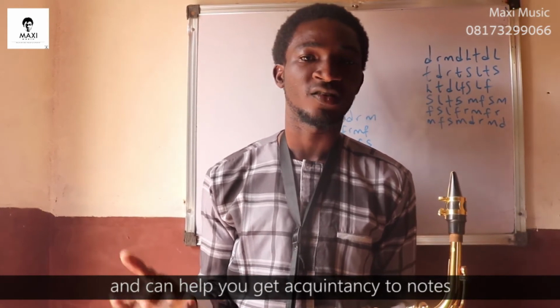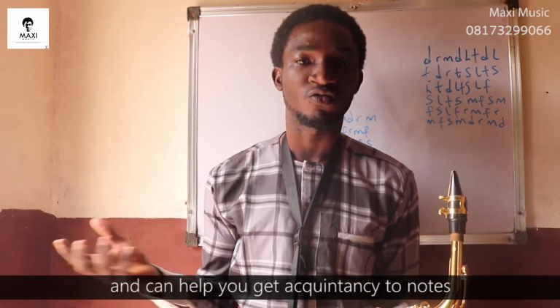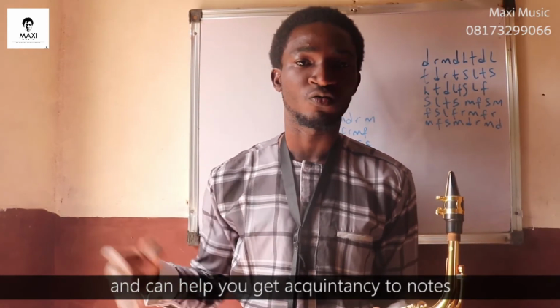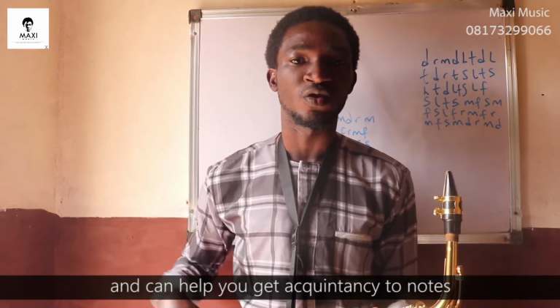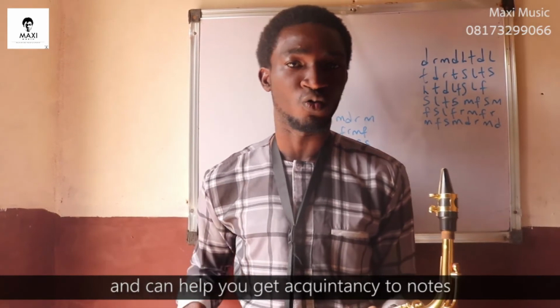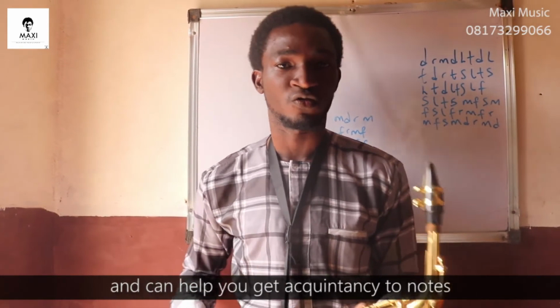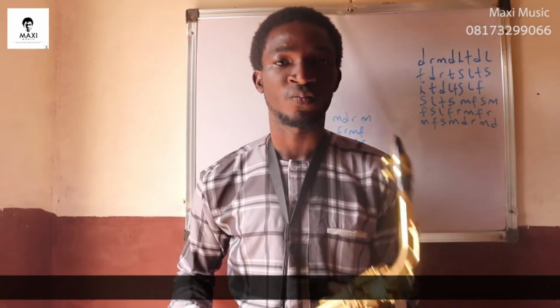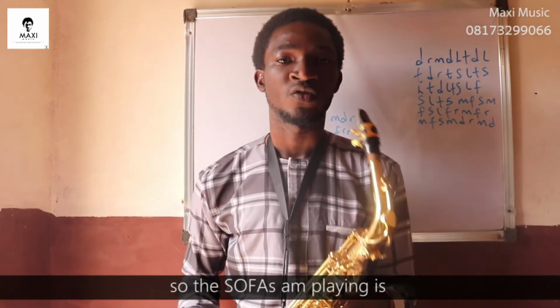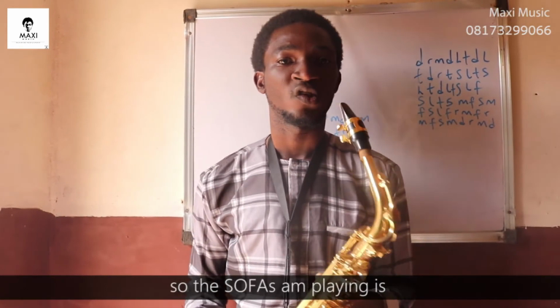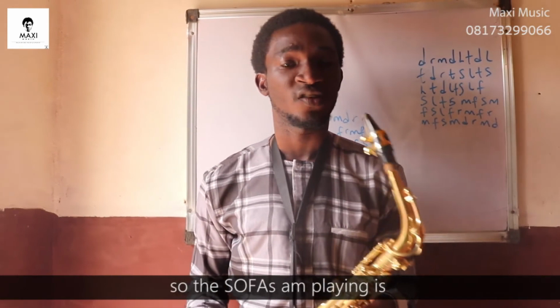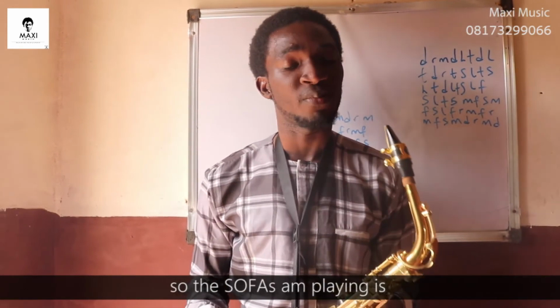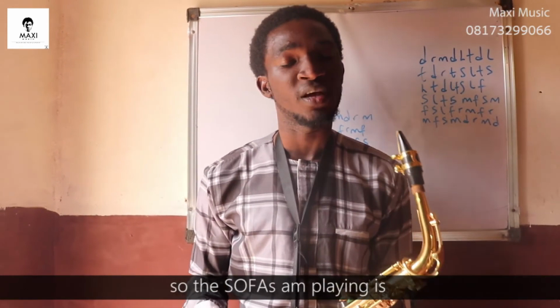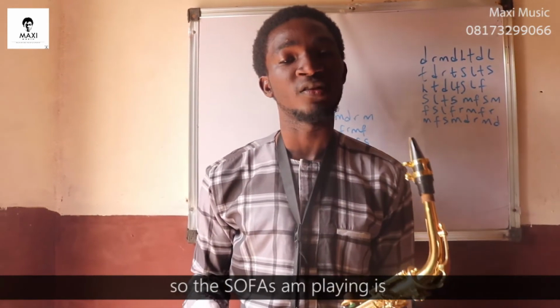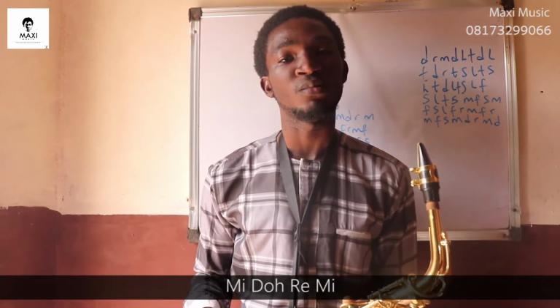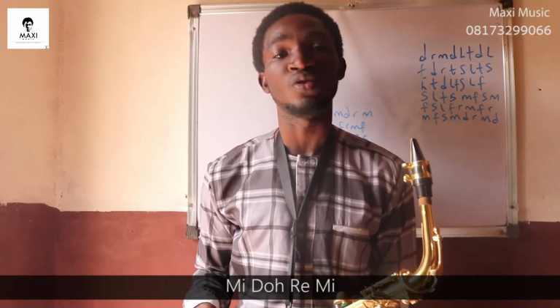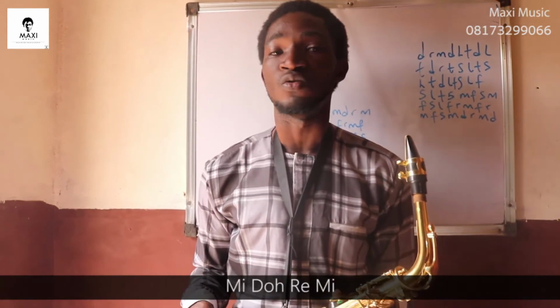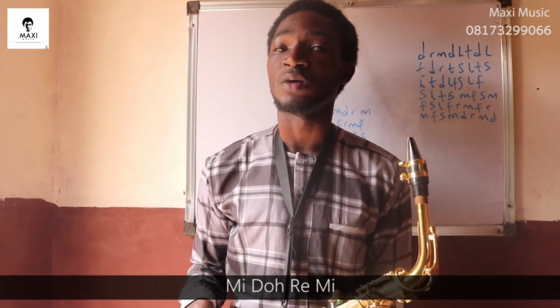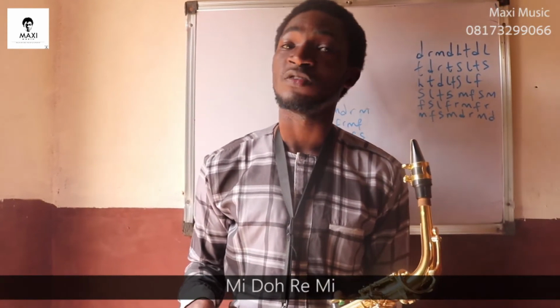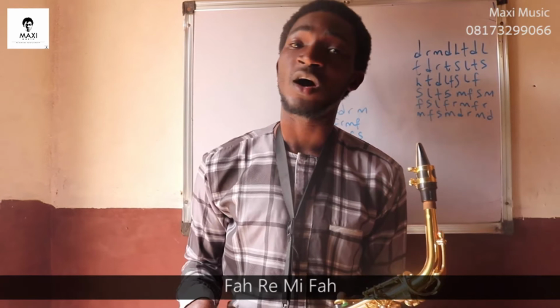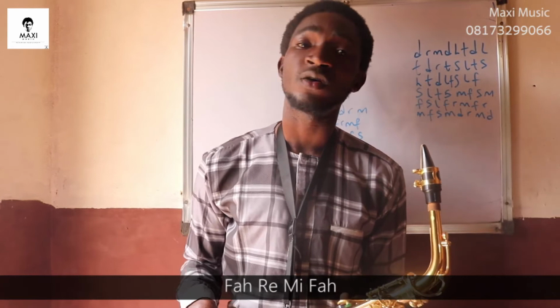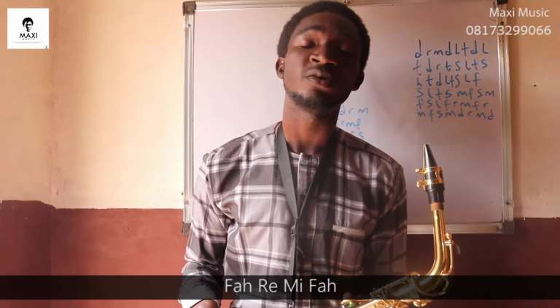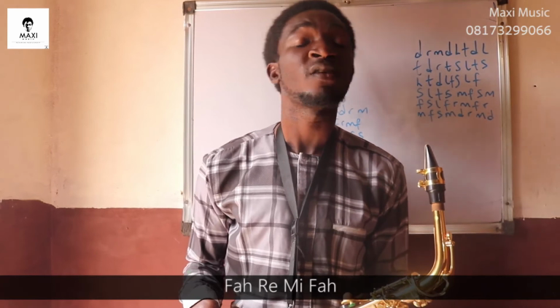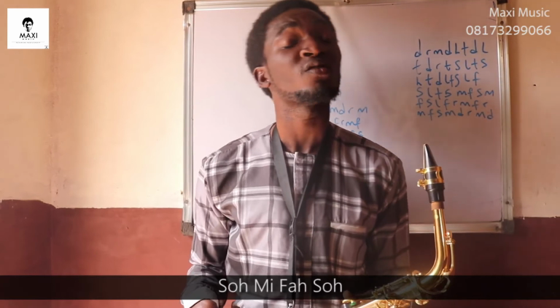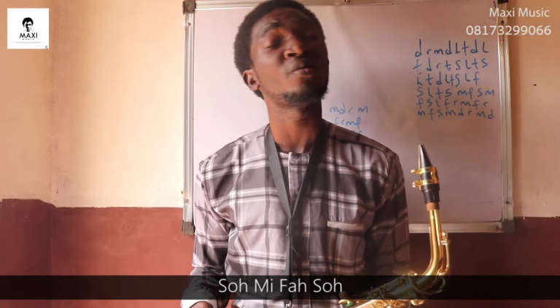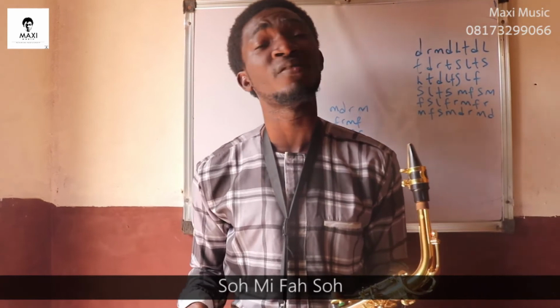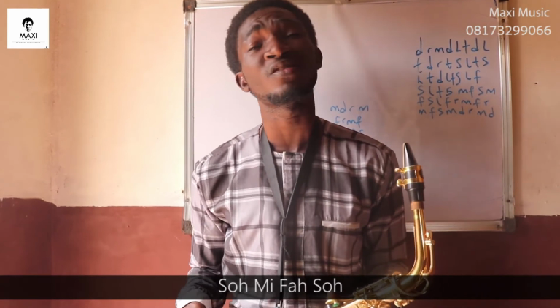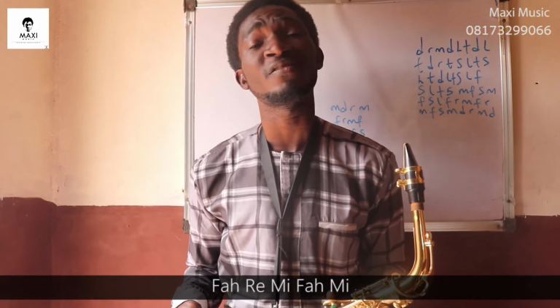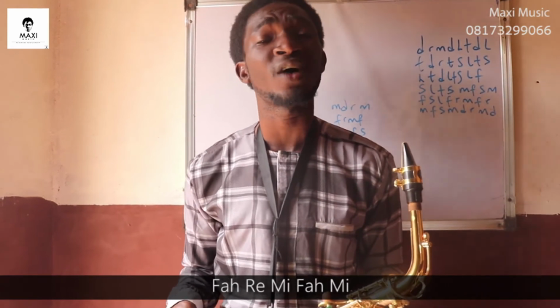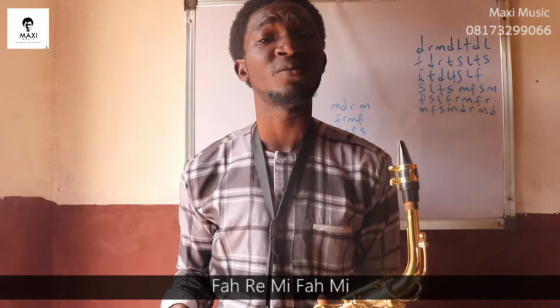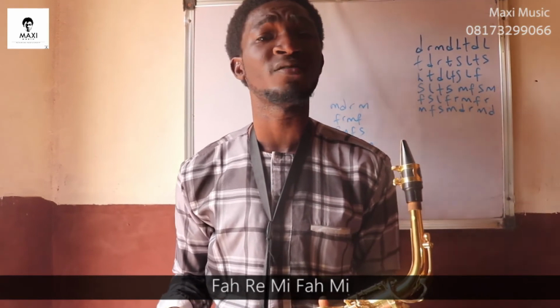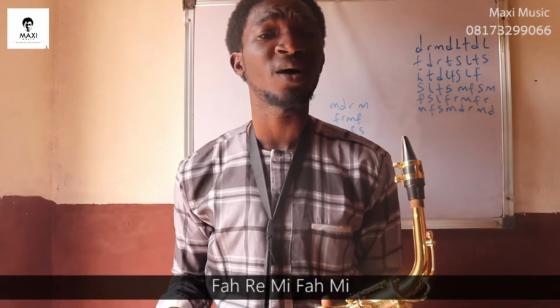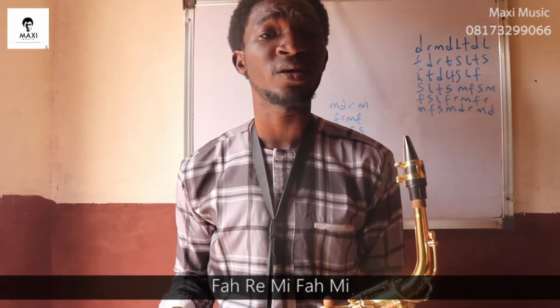The notes I'm playing are: Mi, Do, Re, Mi, Fa, Re, Mi, Fa, So, Mi, Fa, So, Fa, Re, Mi, Fa, Mi.